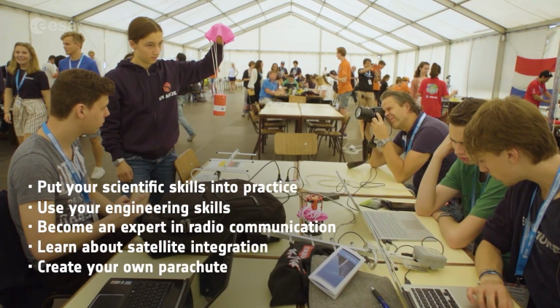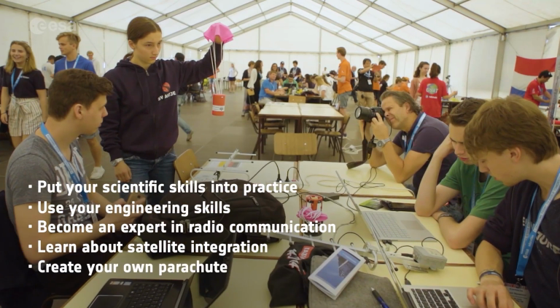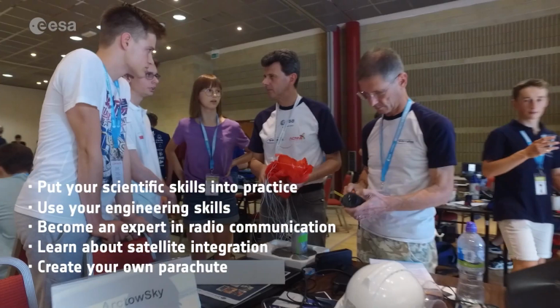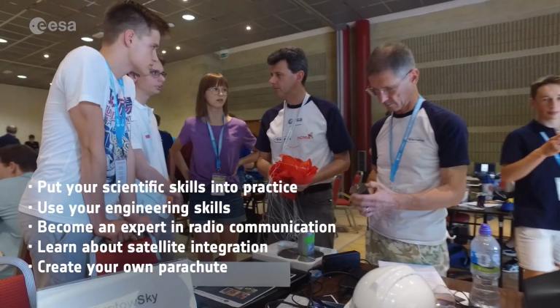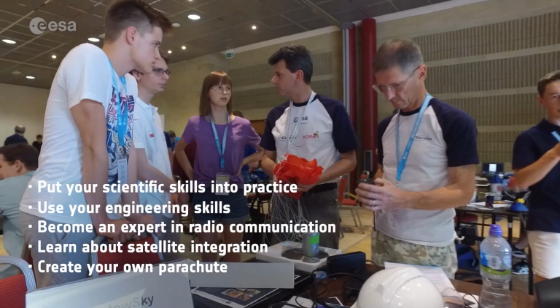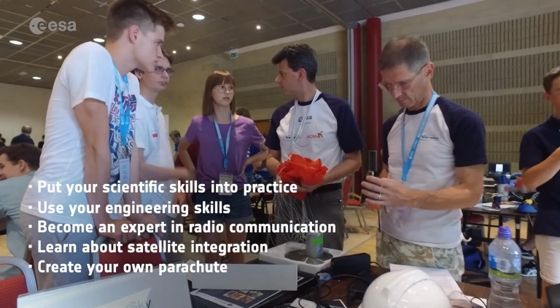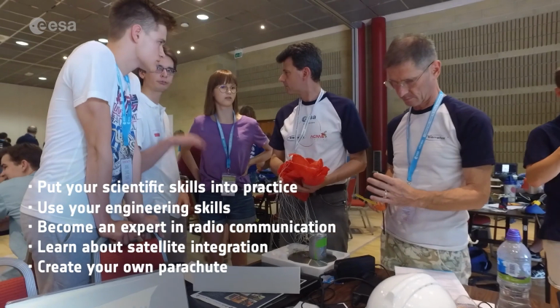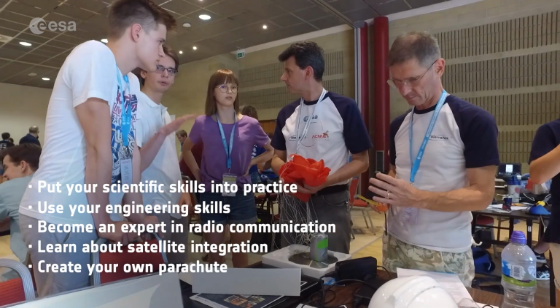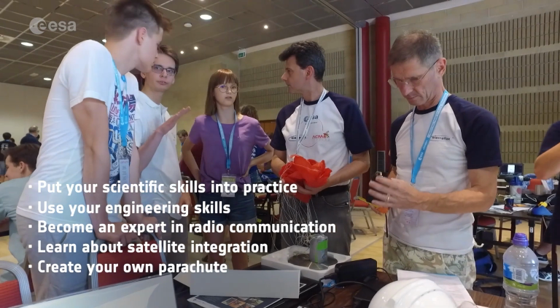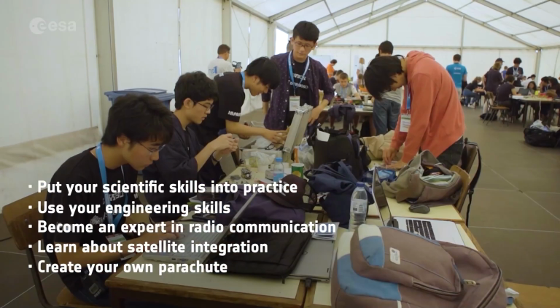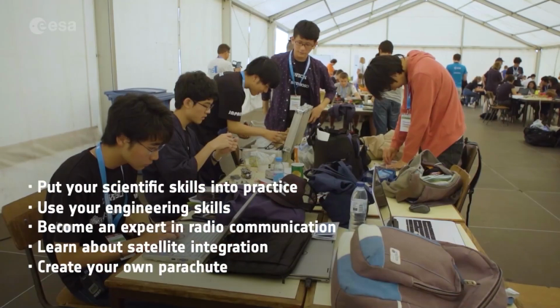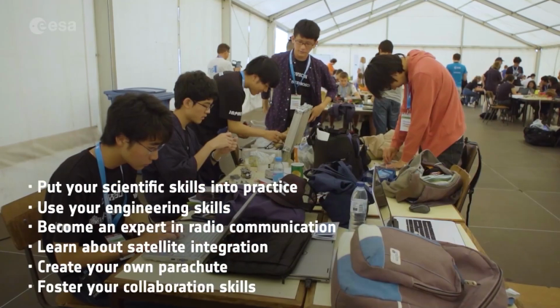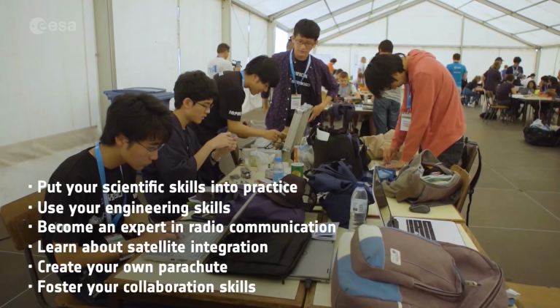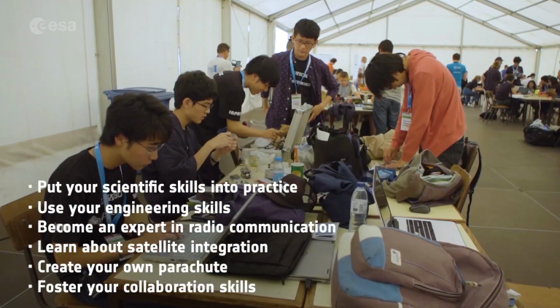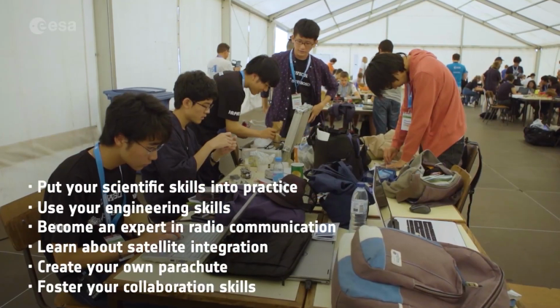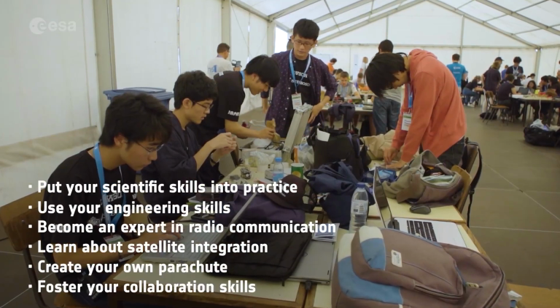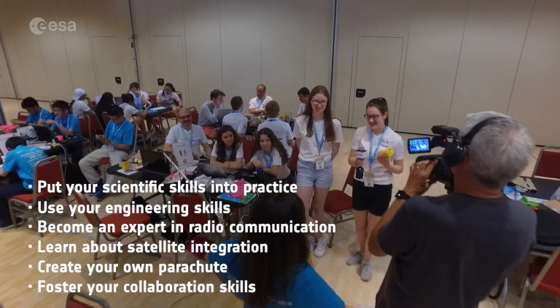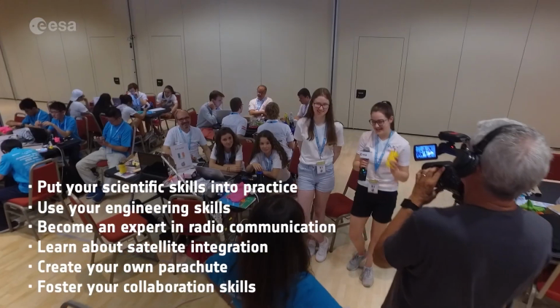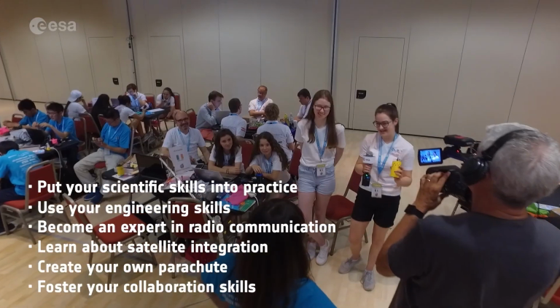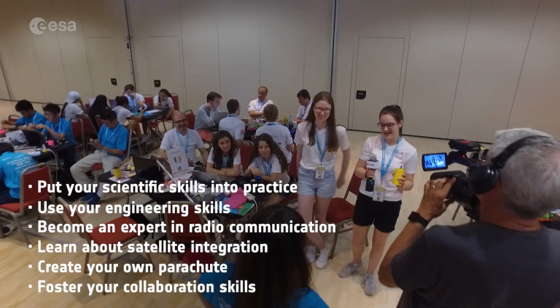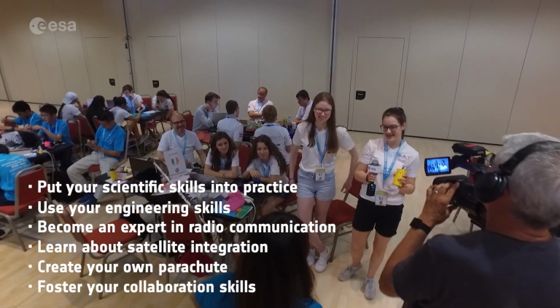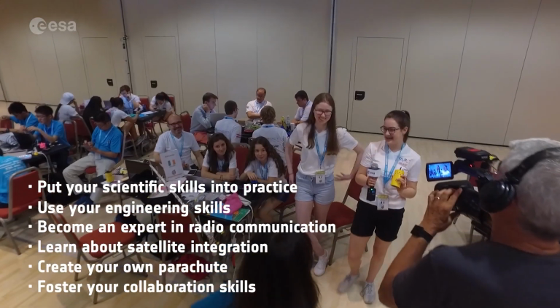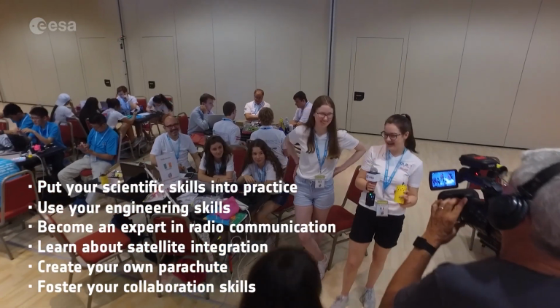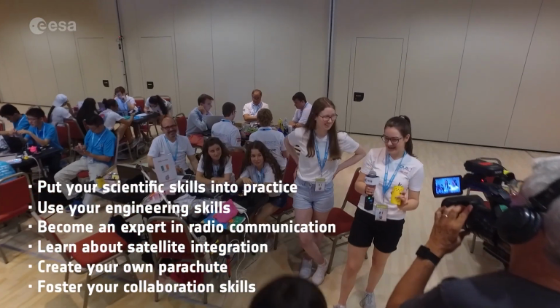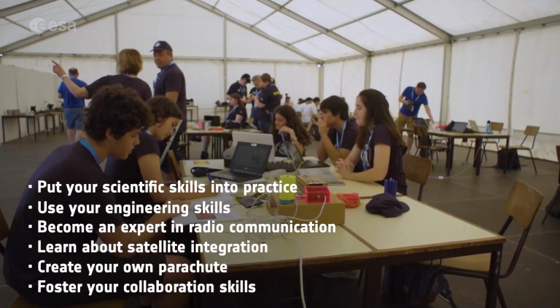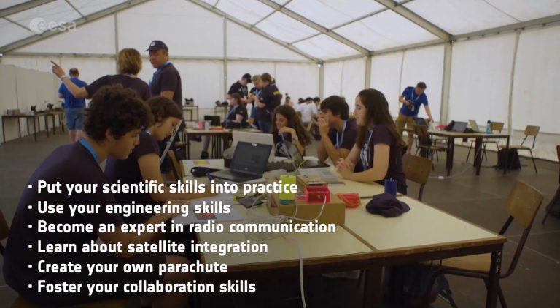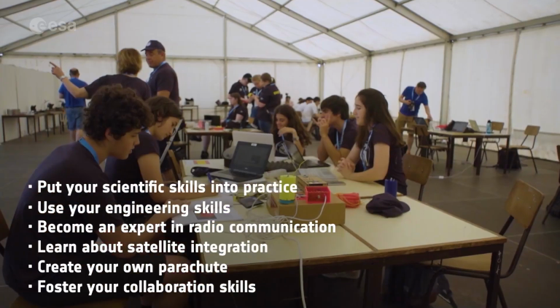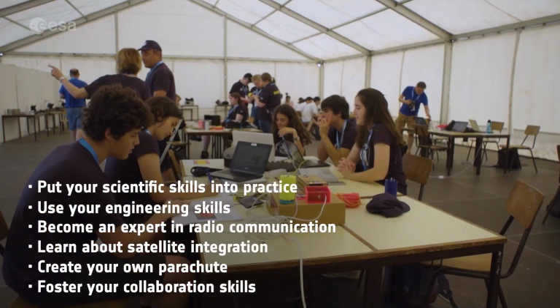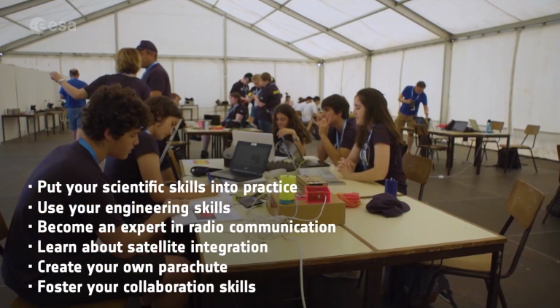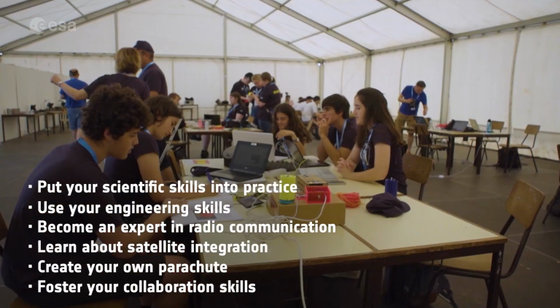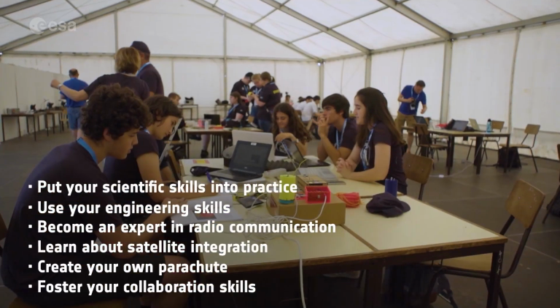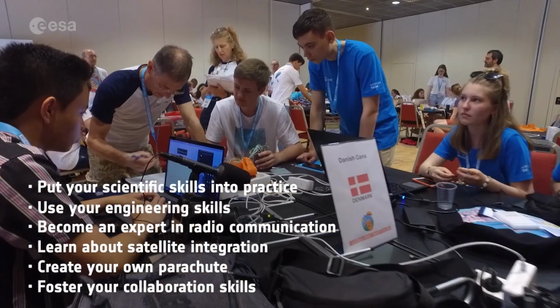Create your own parachute. Foster your collaboration skills and meet other students from all over Europe.